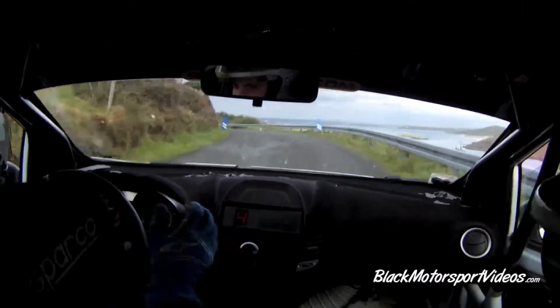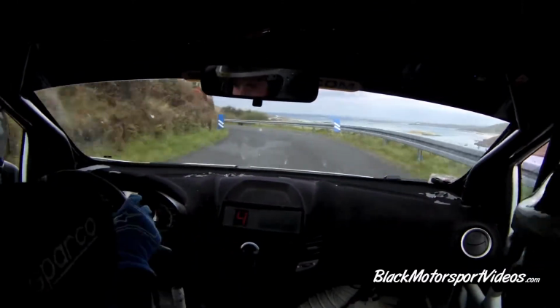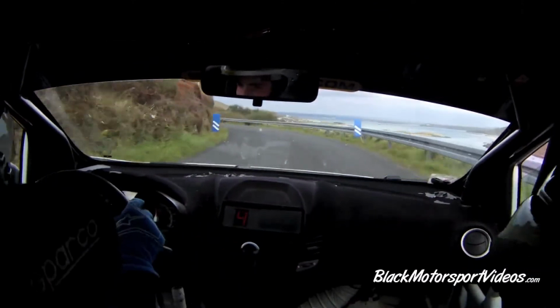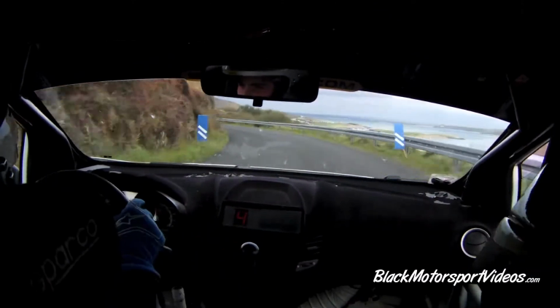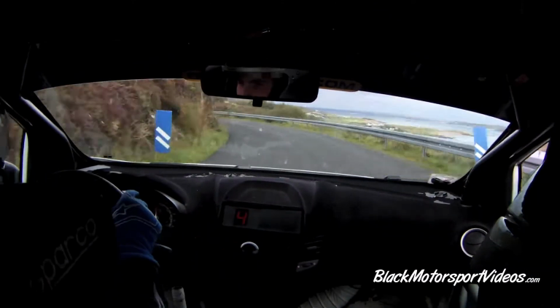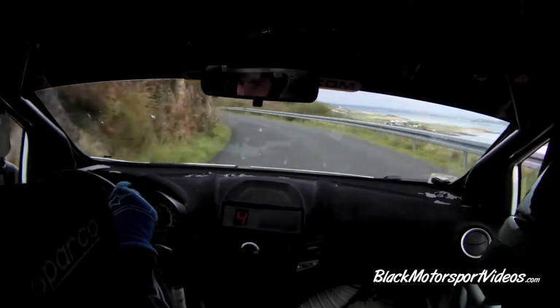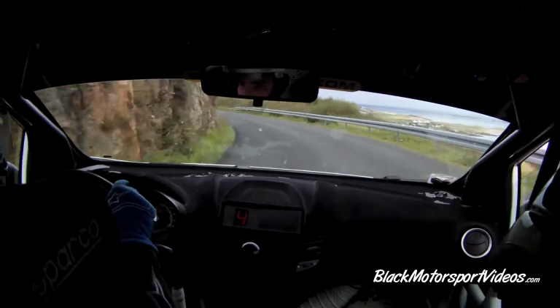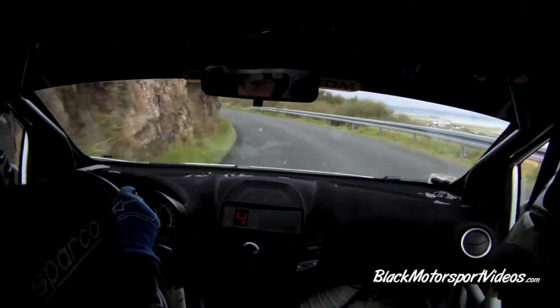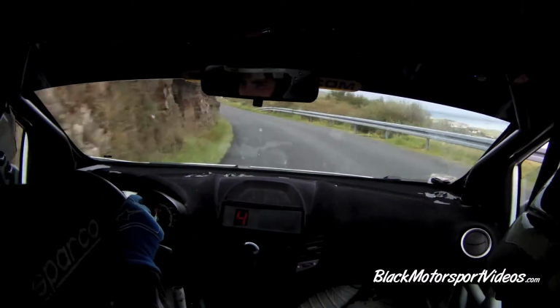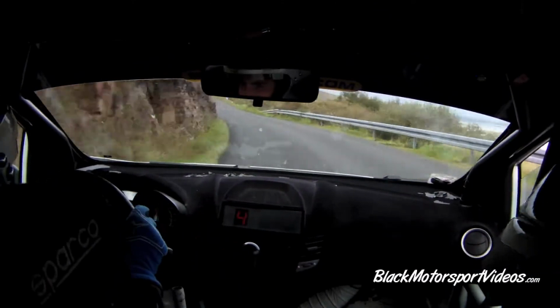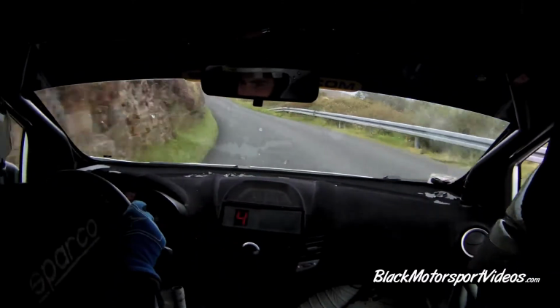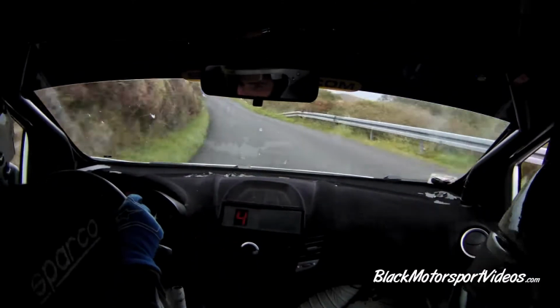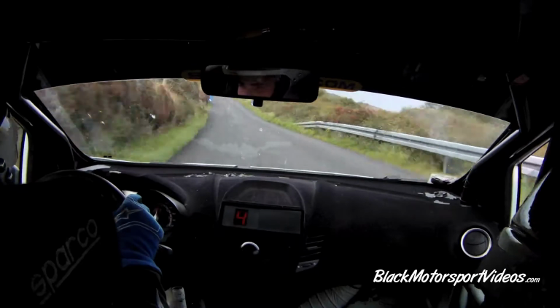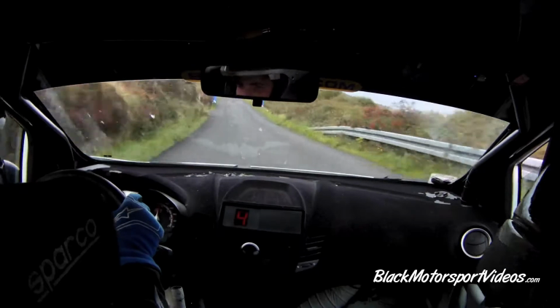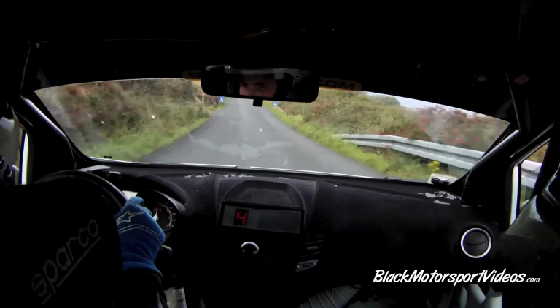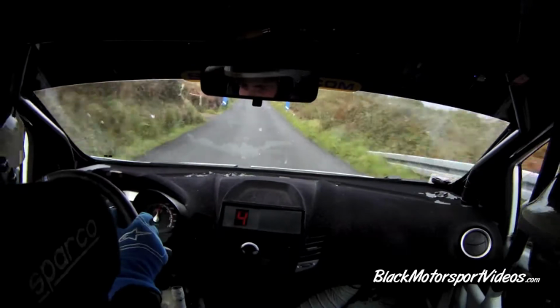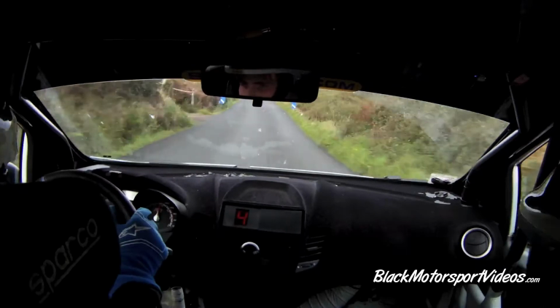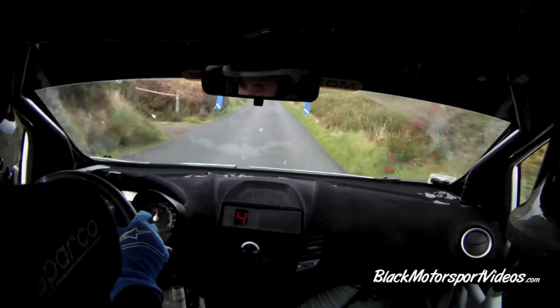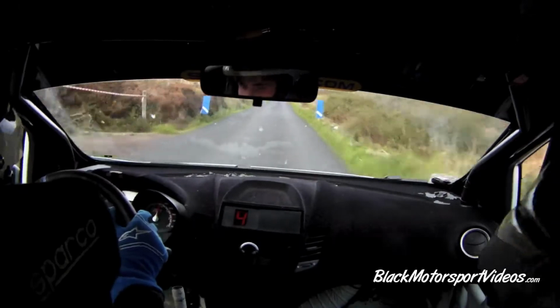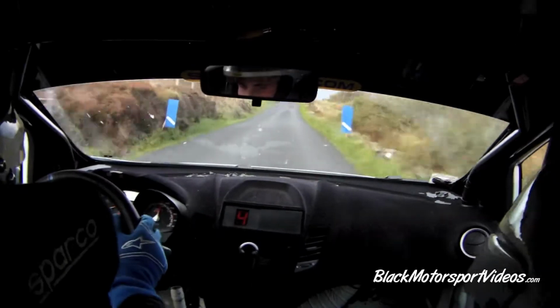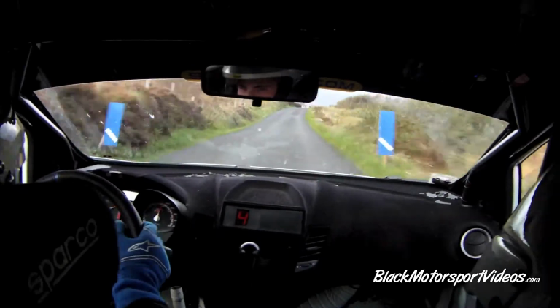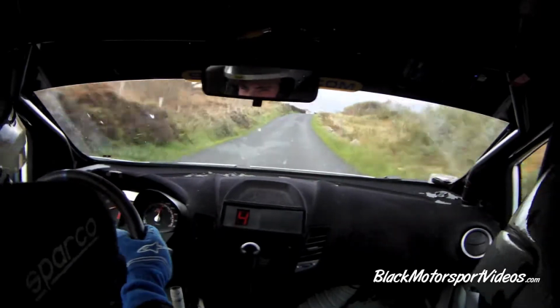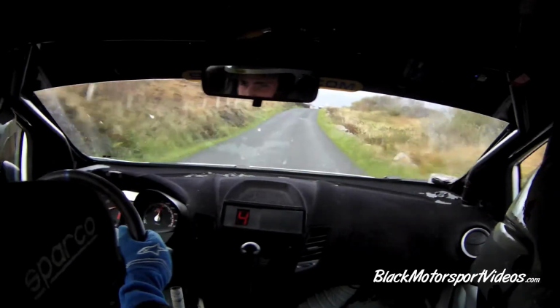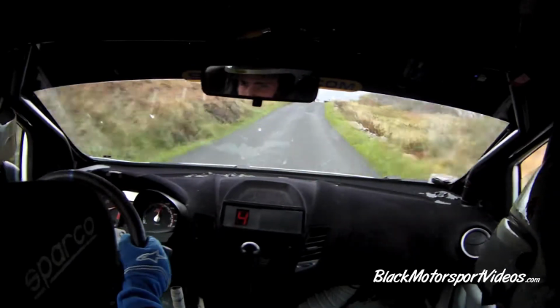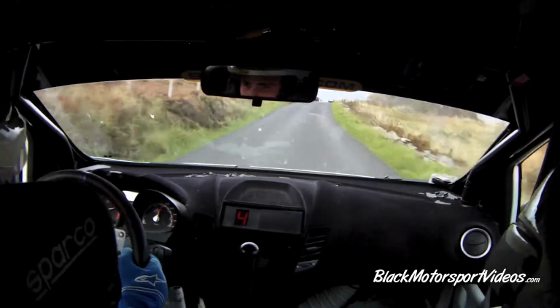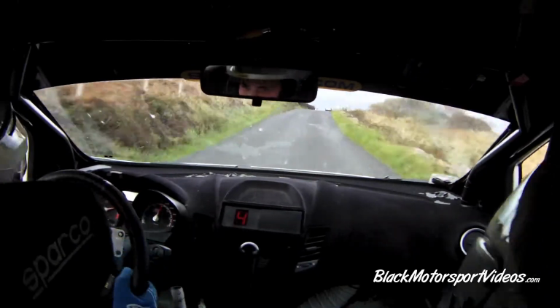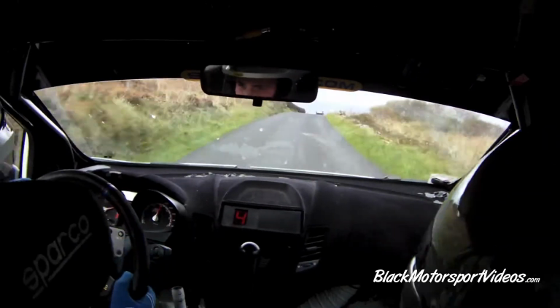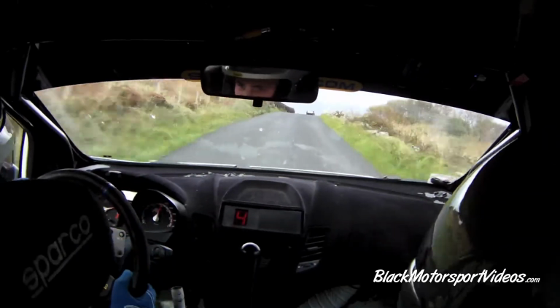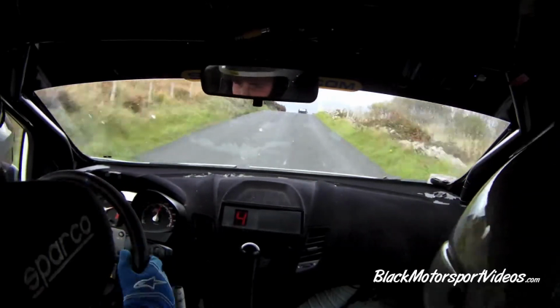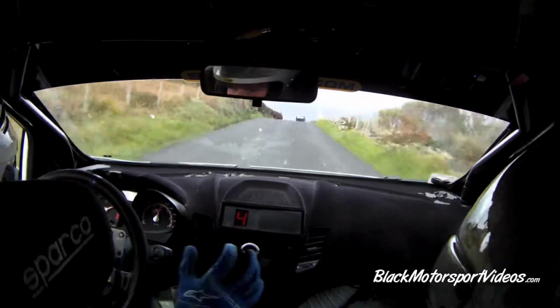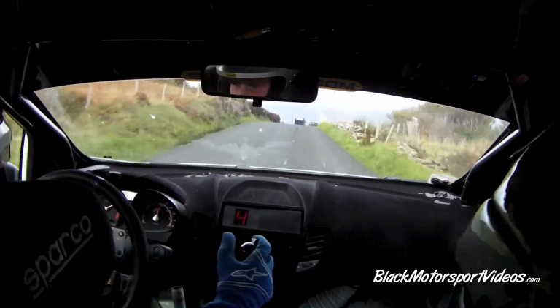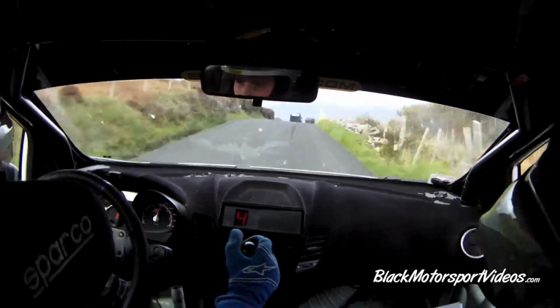80, 100, caution, slow 6 right over Crest into a sudden right, end of the chicane on the Crest.